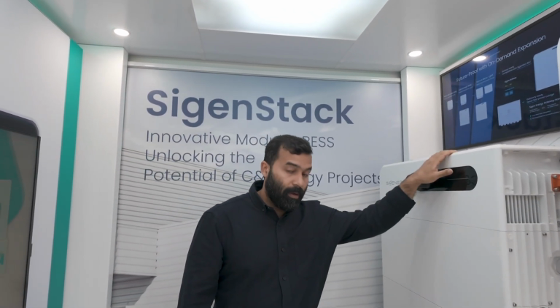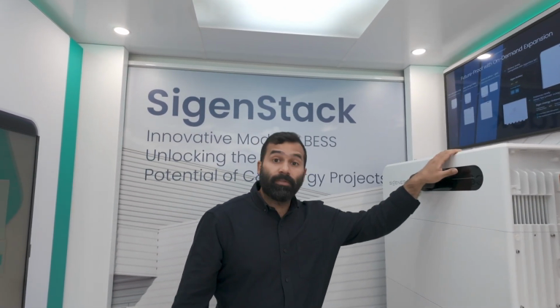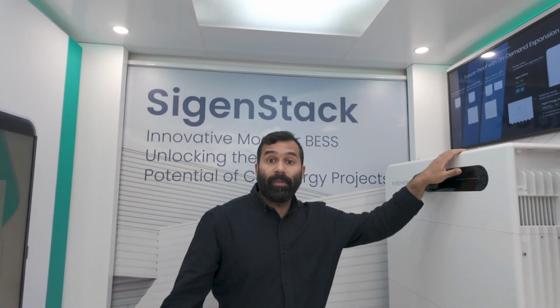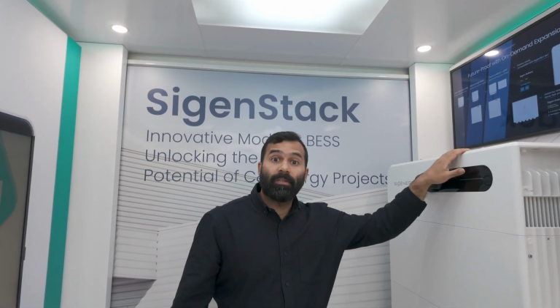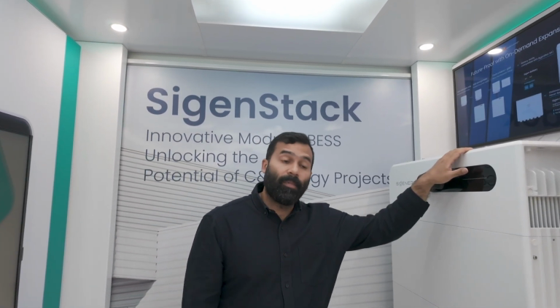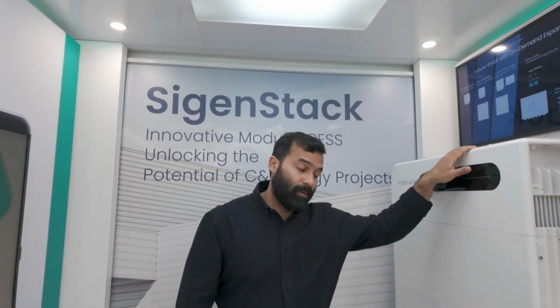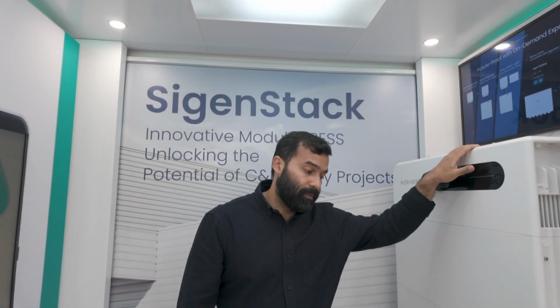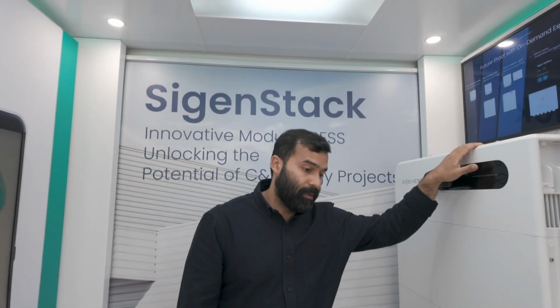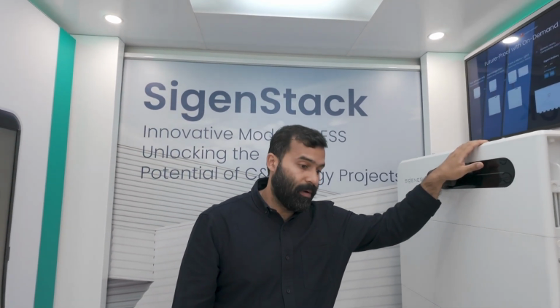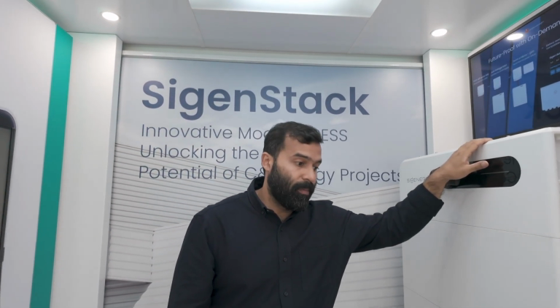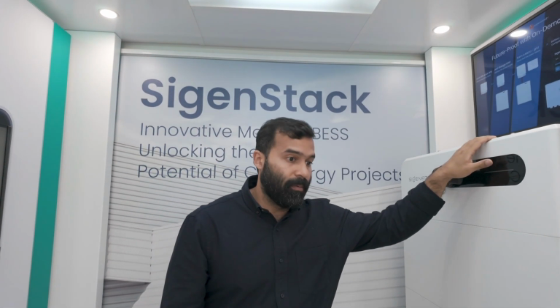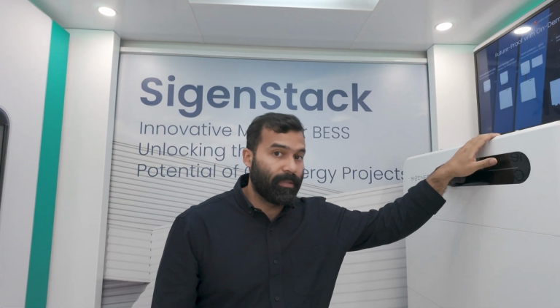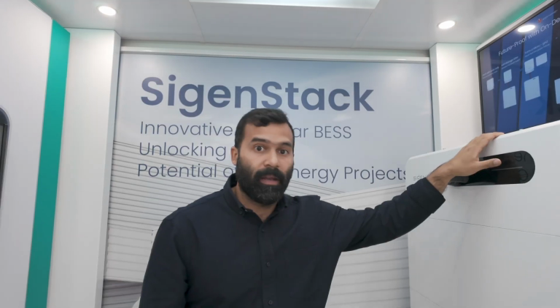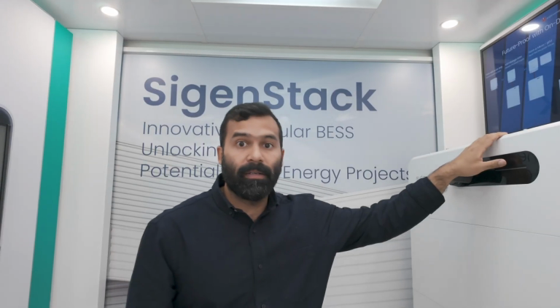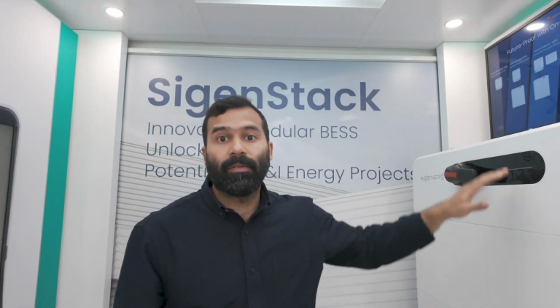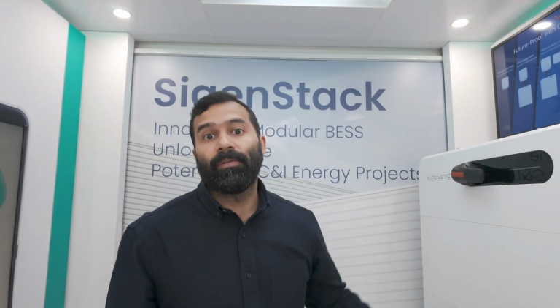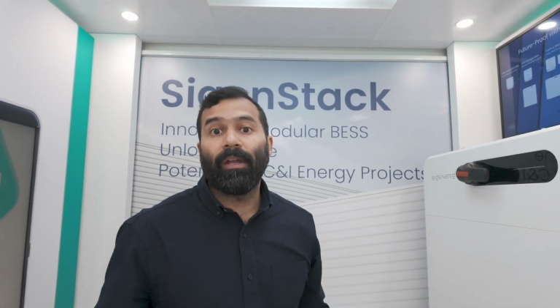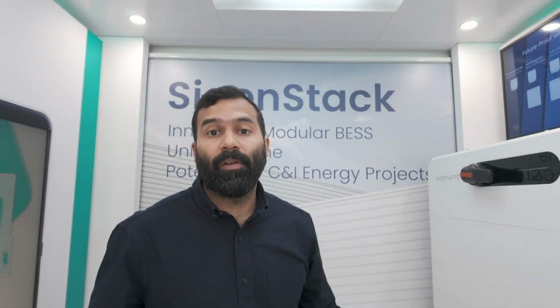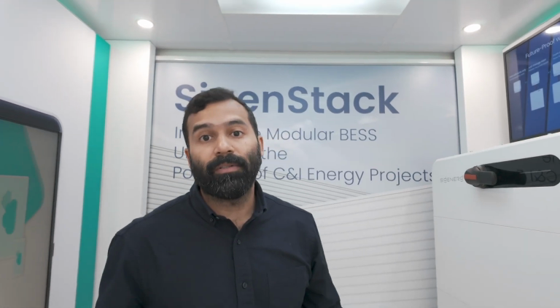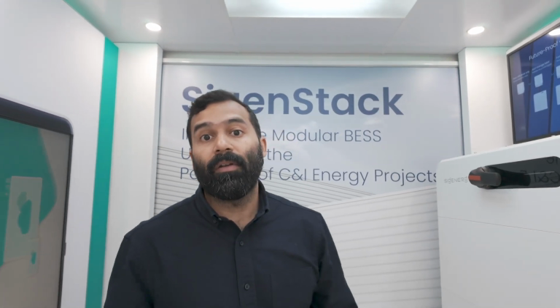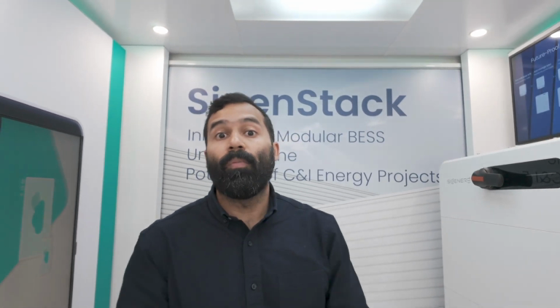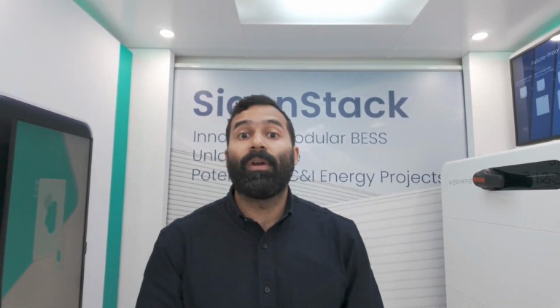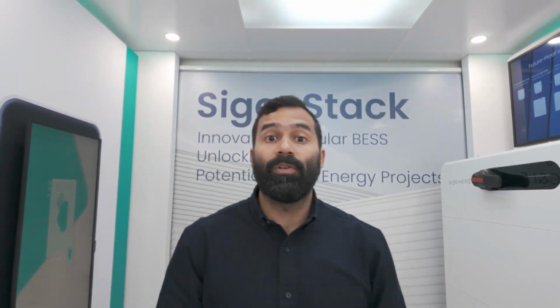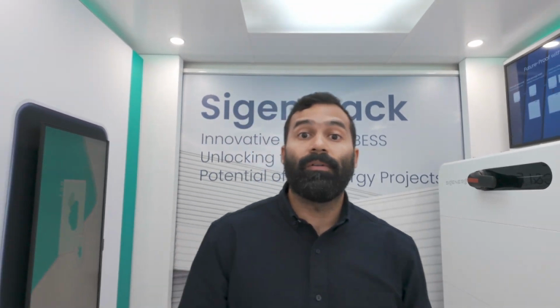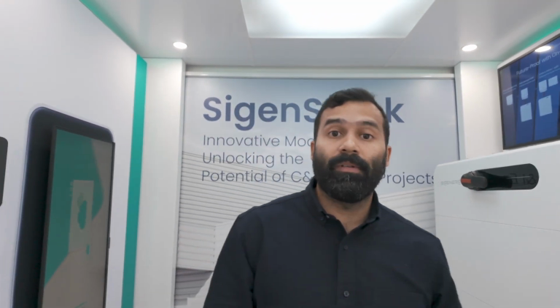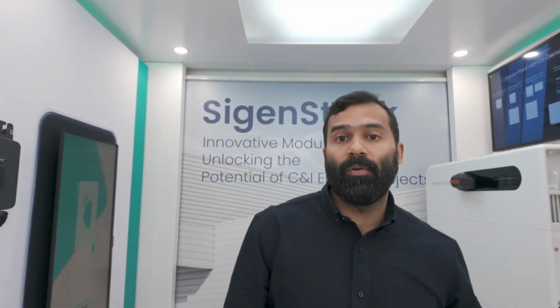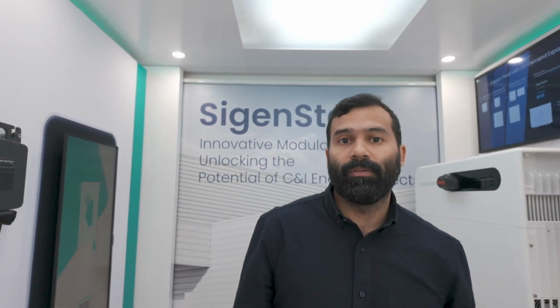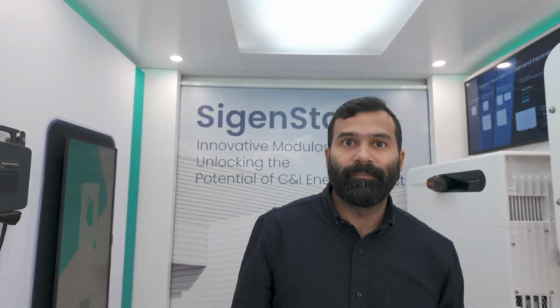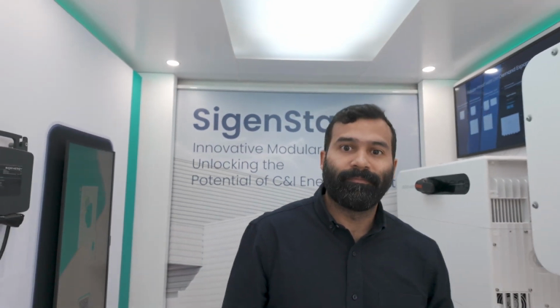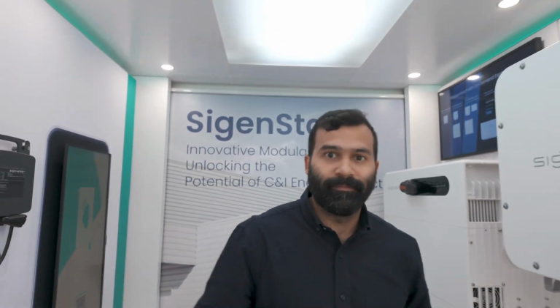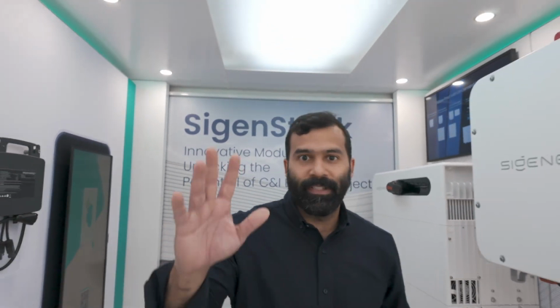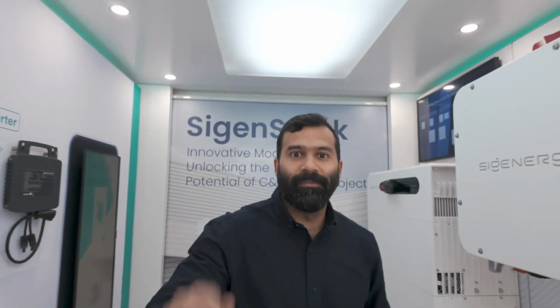Lots of things coming up with SIG Energy, so stay in touch and hope you can join us on the road trip. See you!